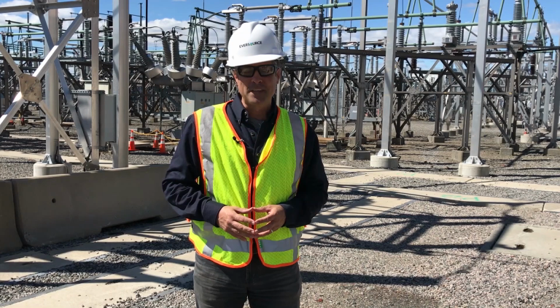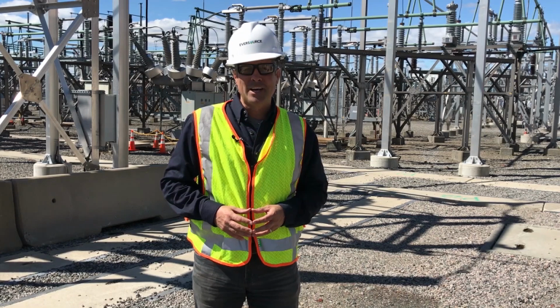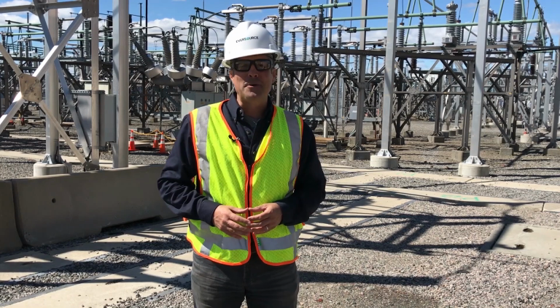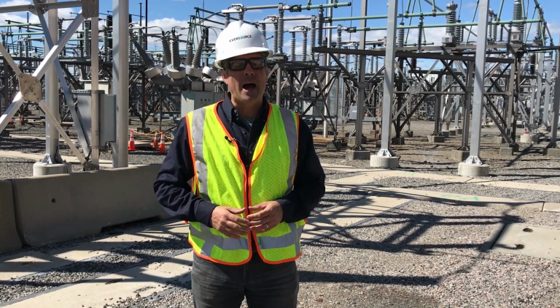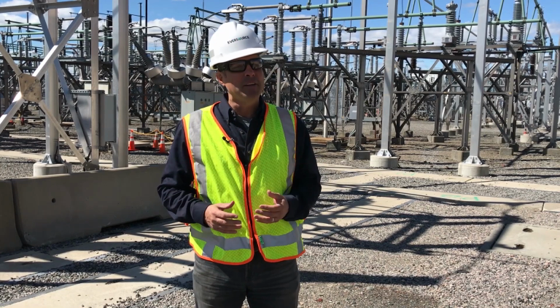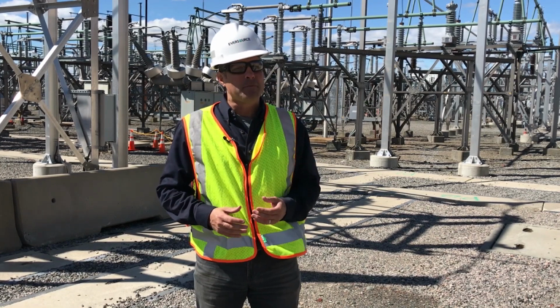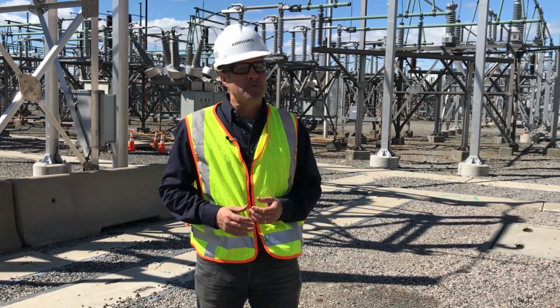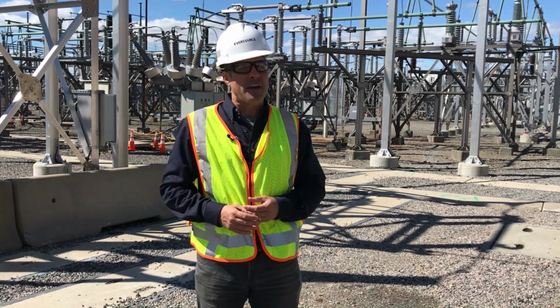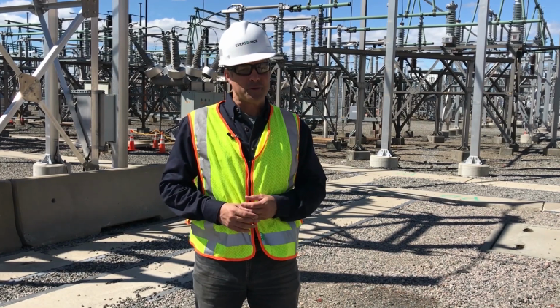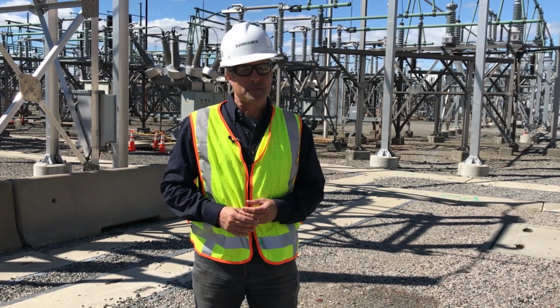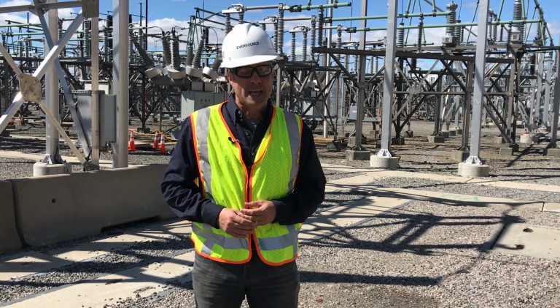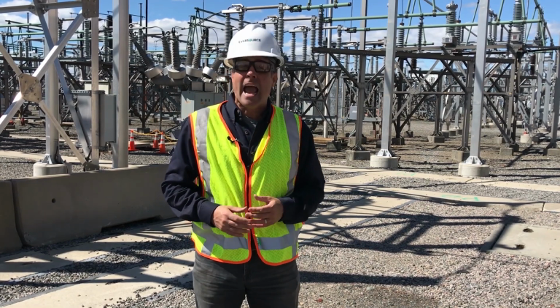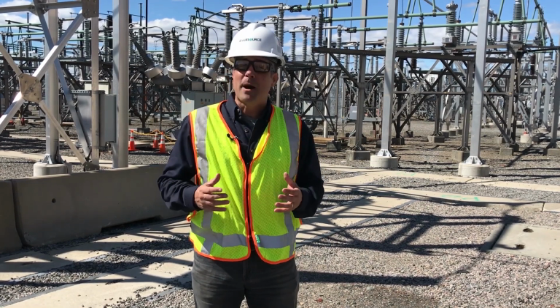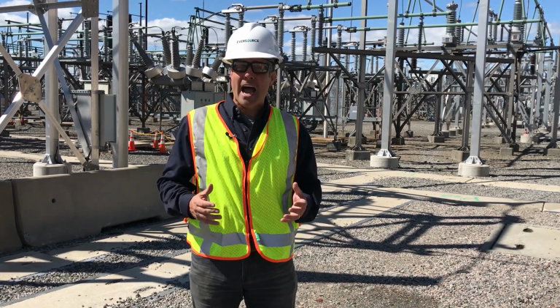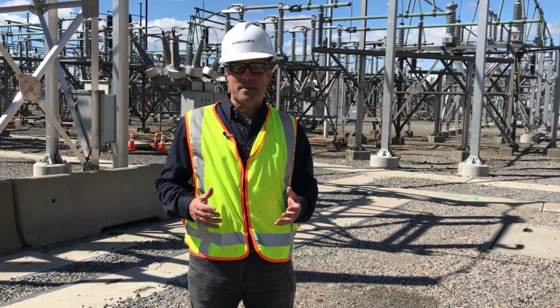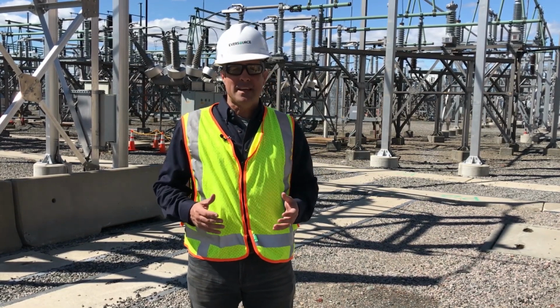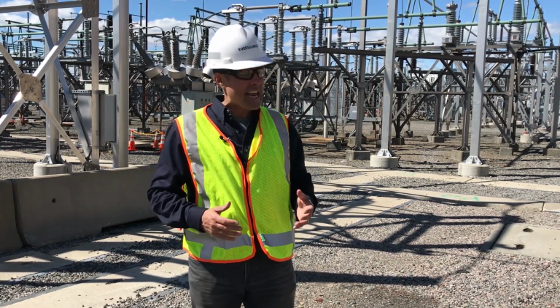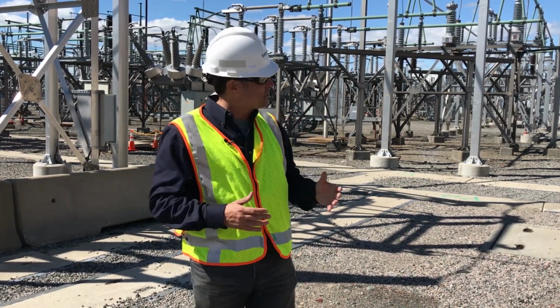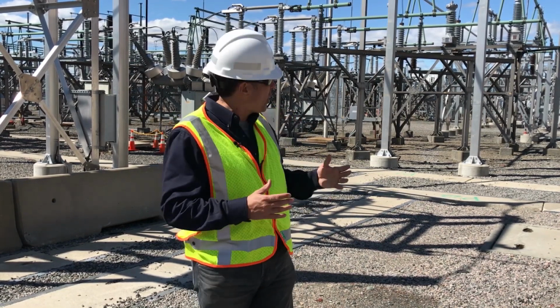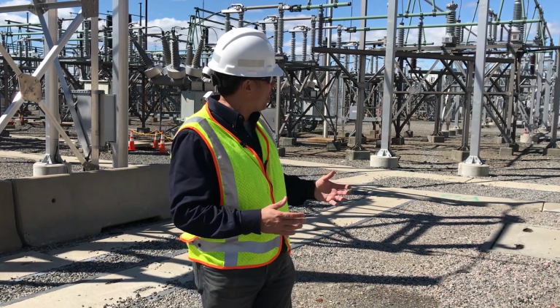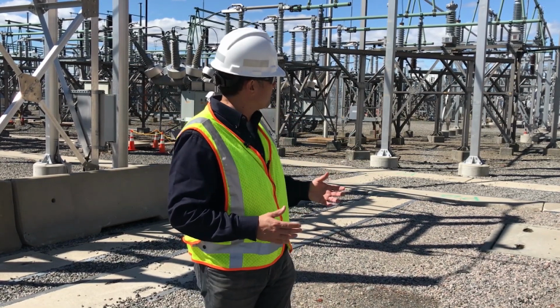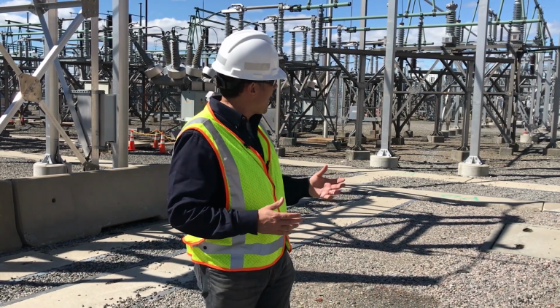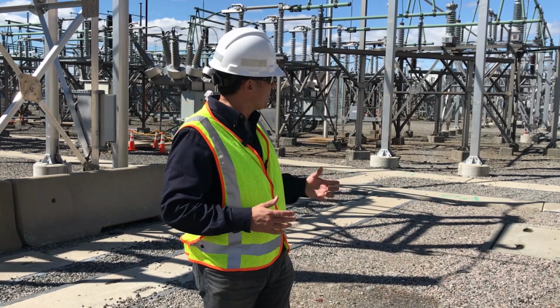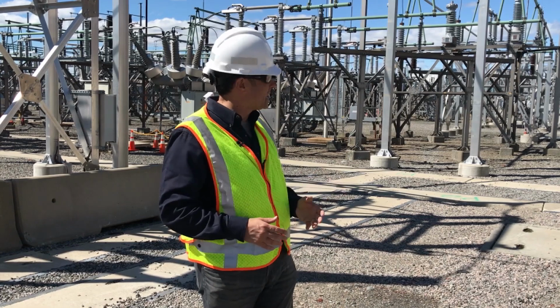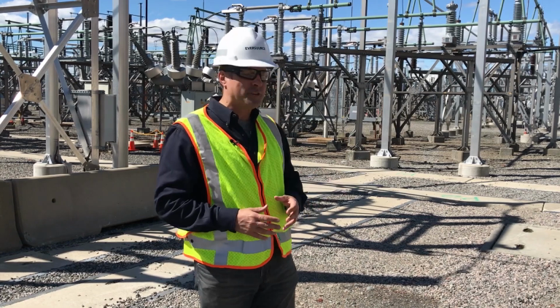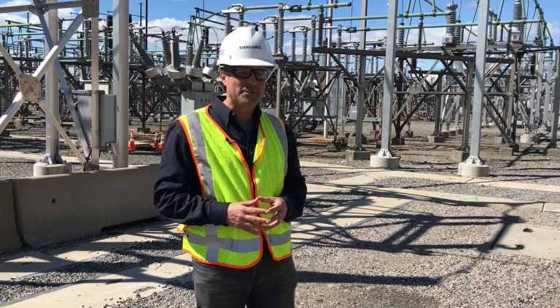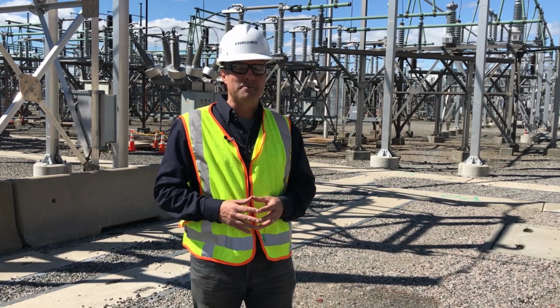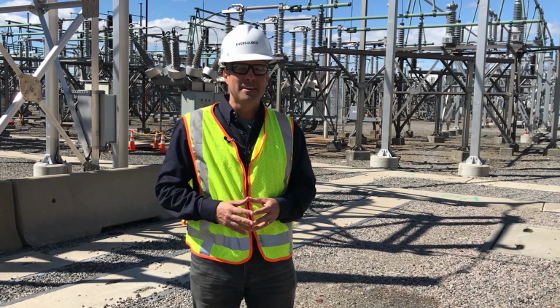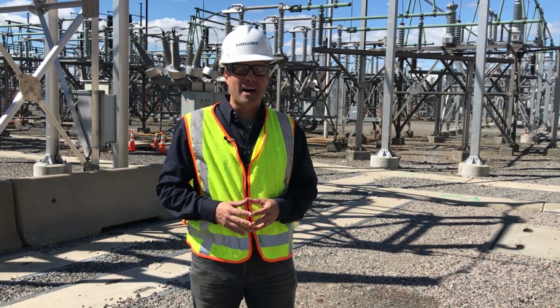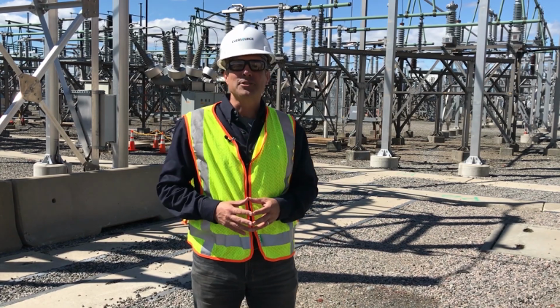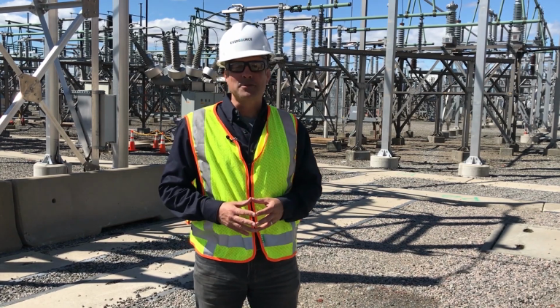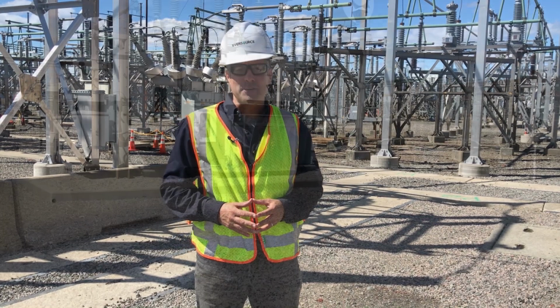Hello, I'm Reed Lamberty with Eversource, and behind me is the heart of our electric system — a substation.